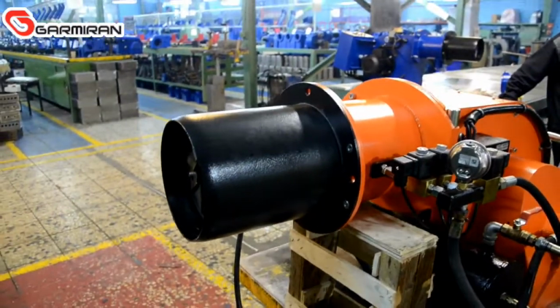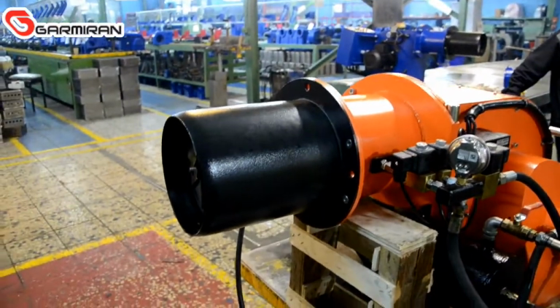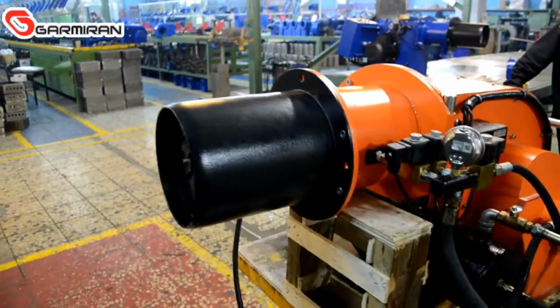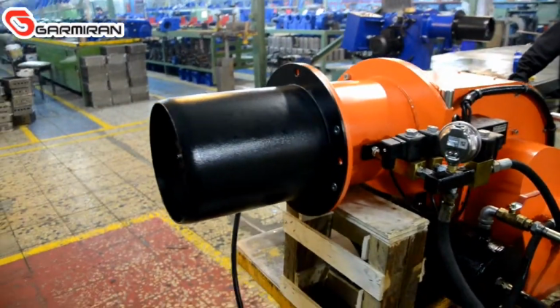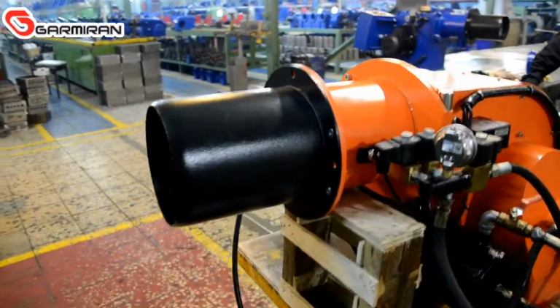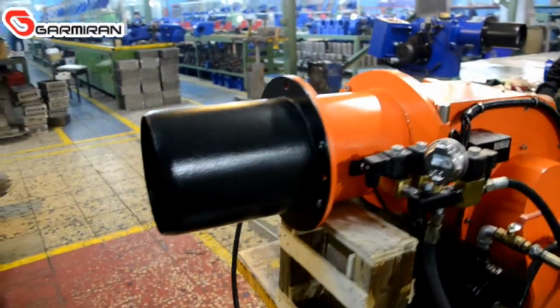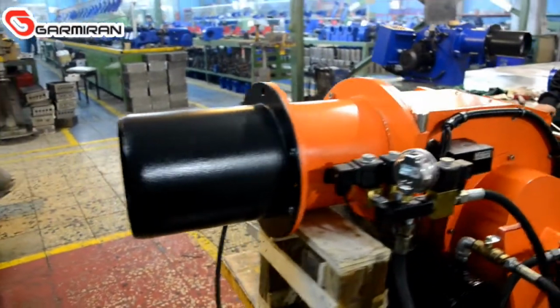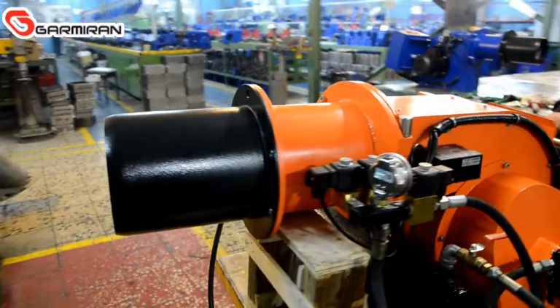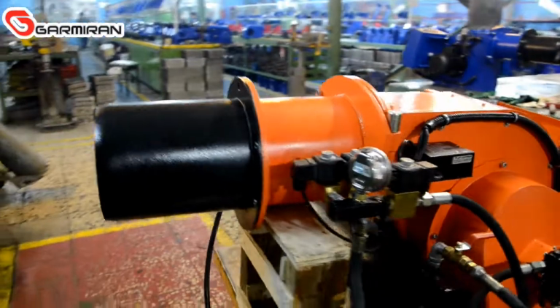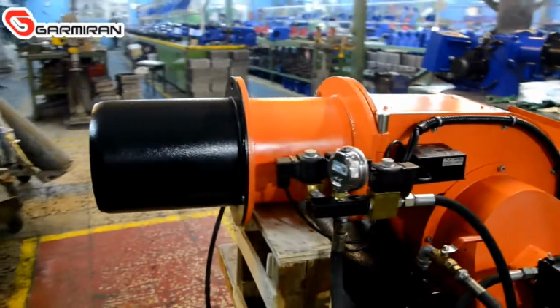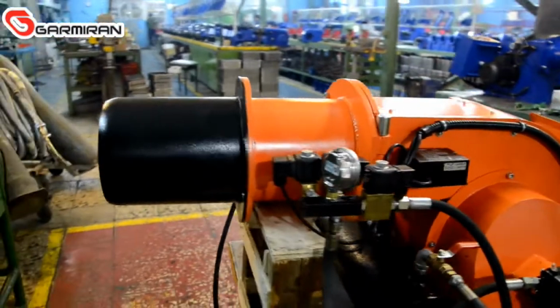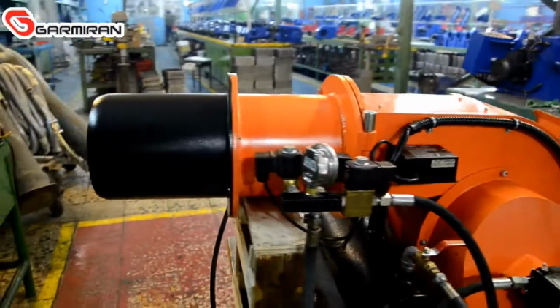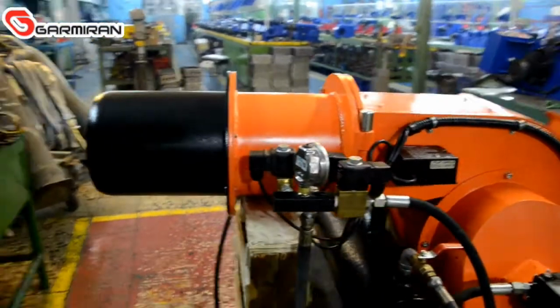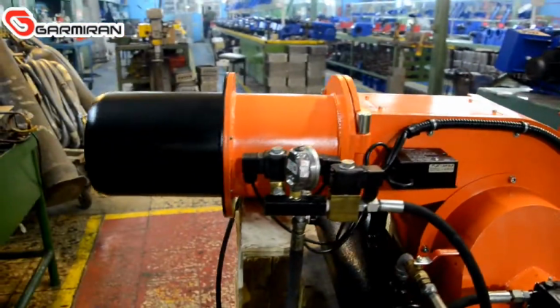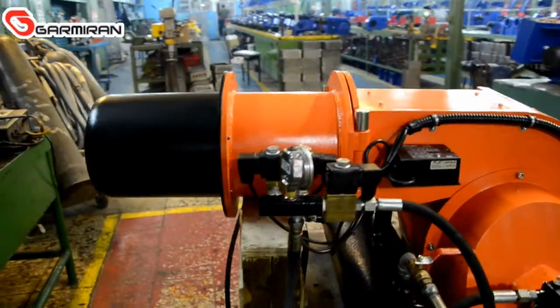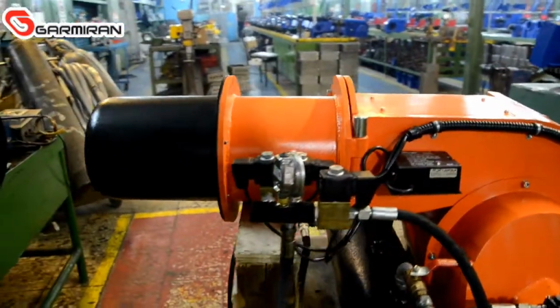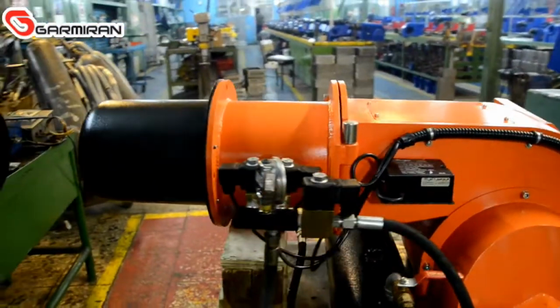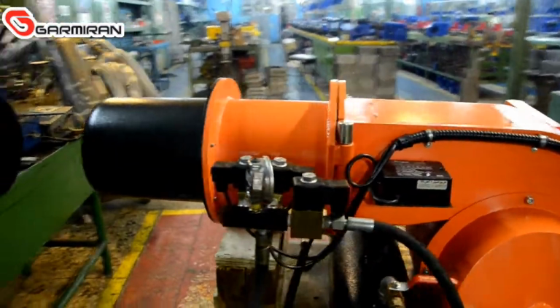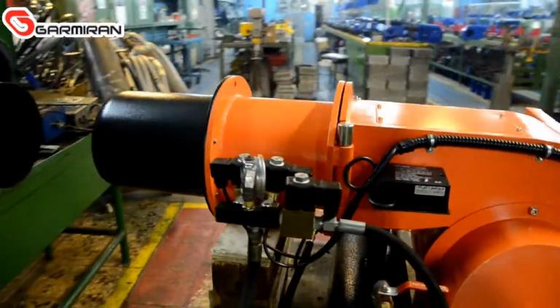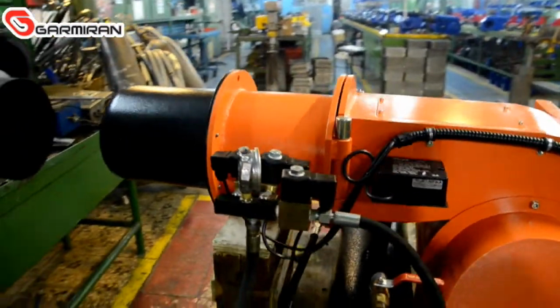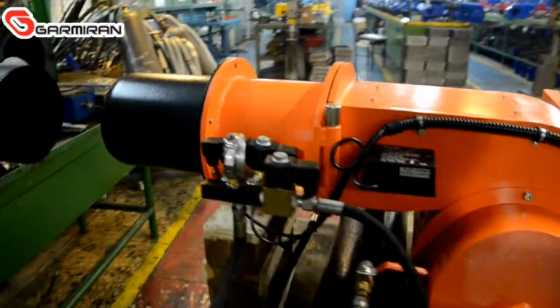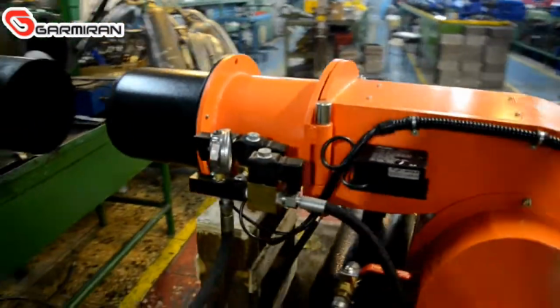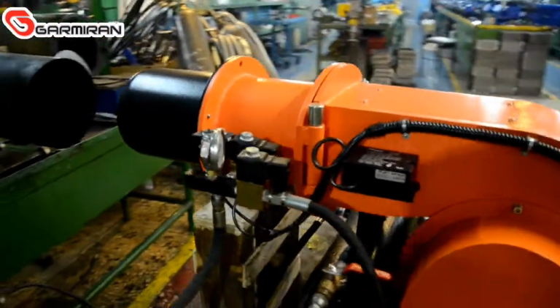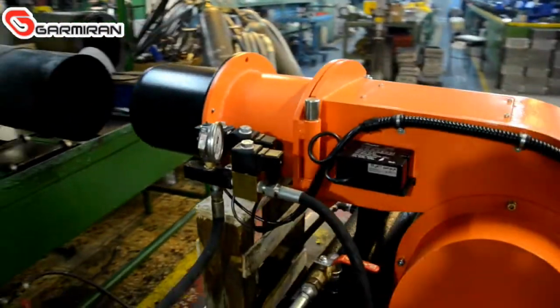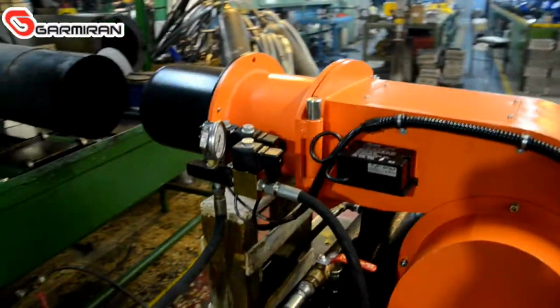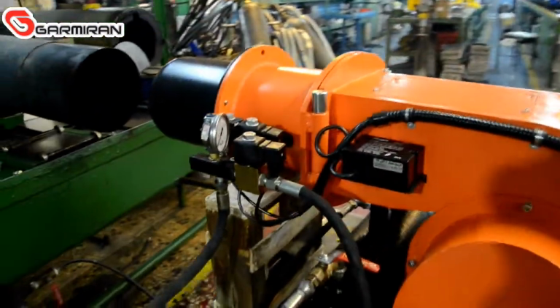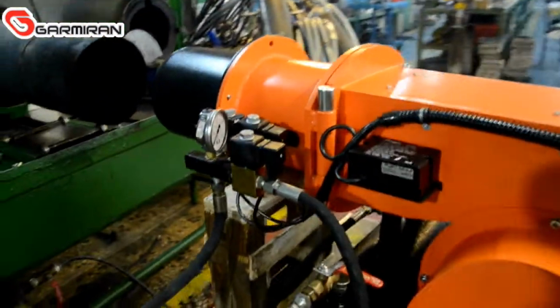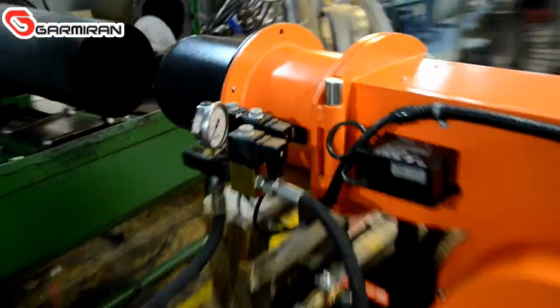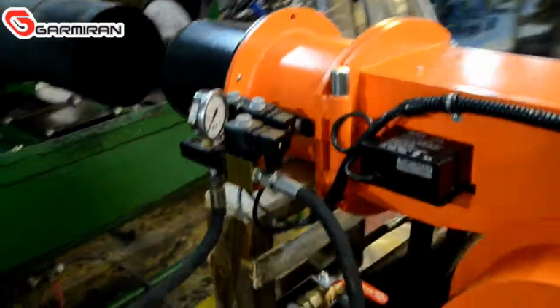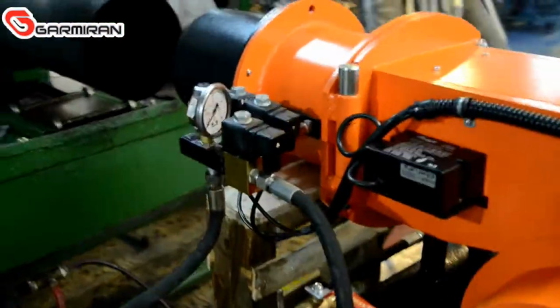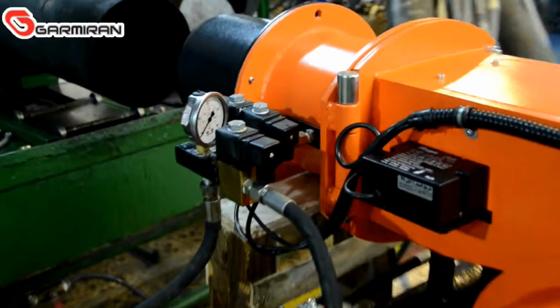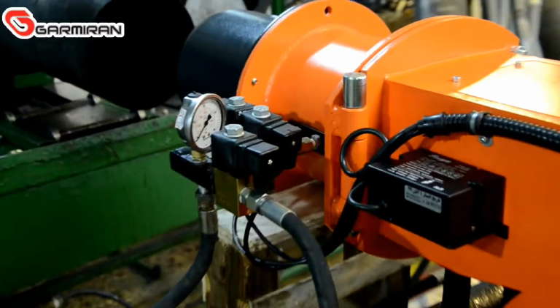The electrical heating unit increases the fuel temperature, which enhances the quality of the nozzle fuel atomization.